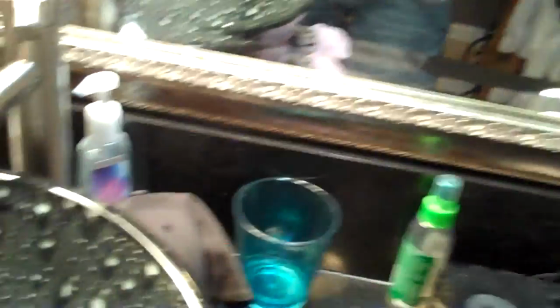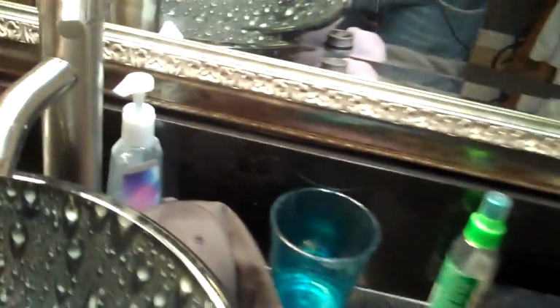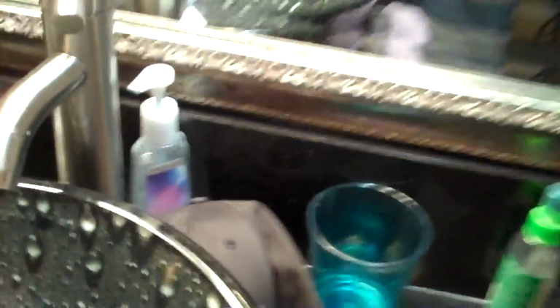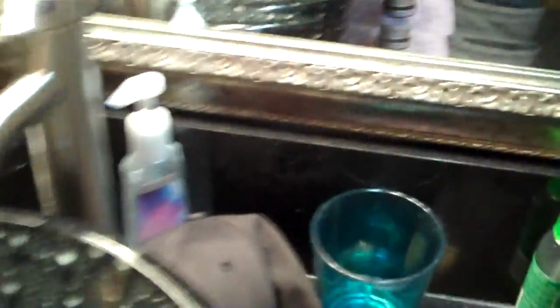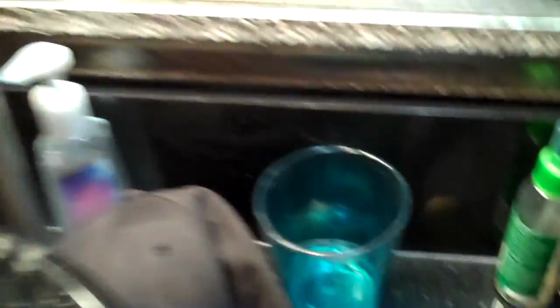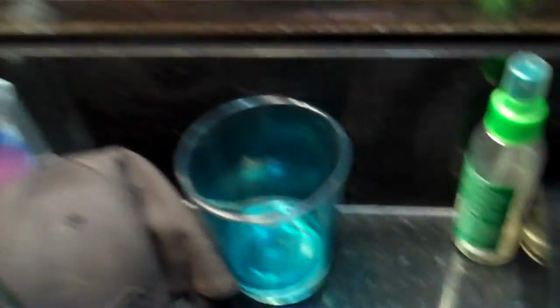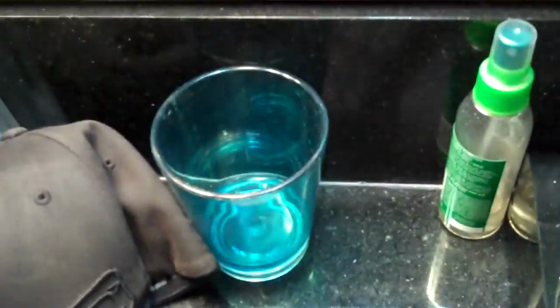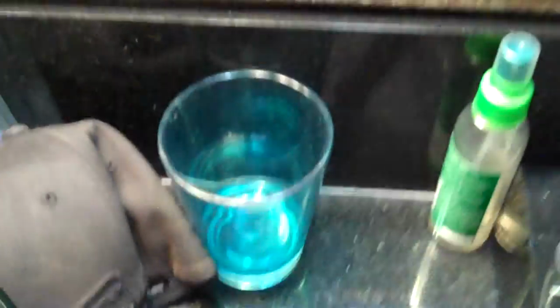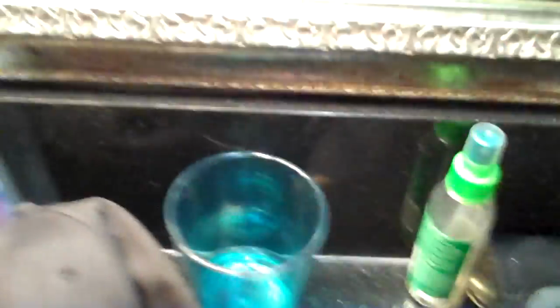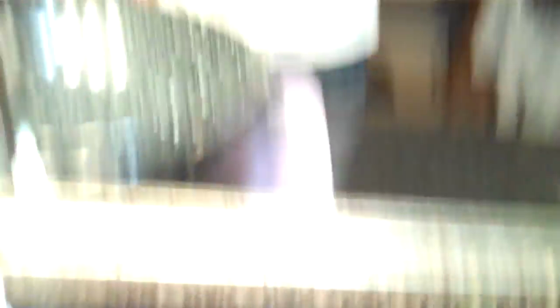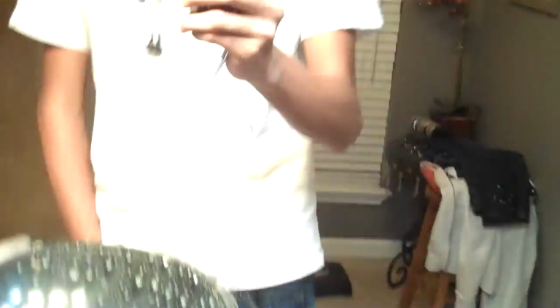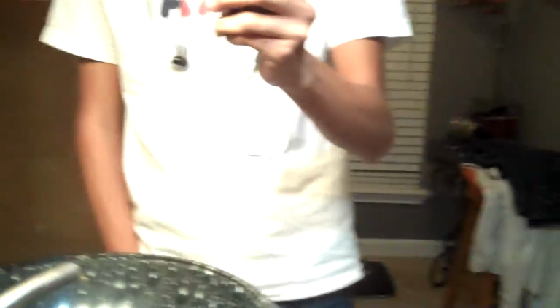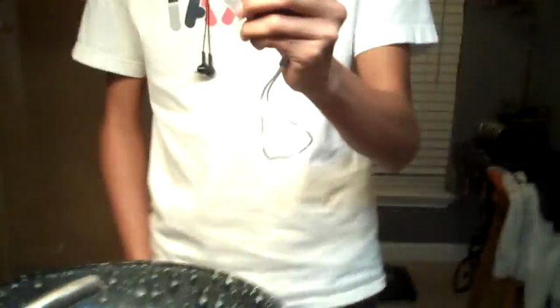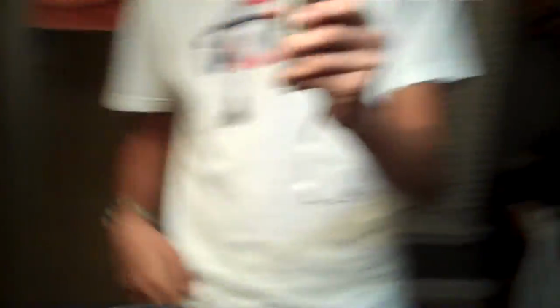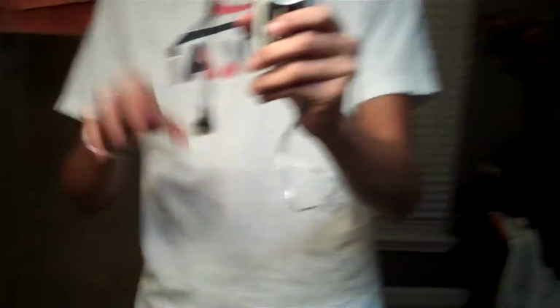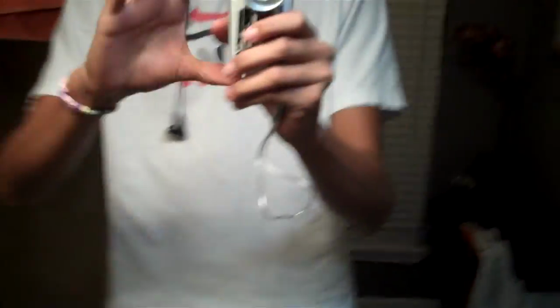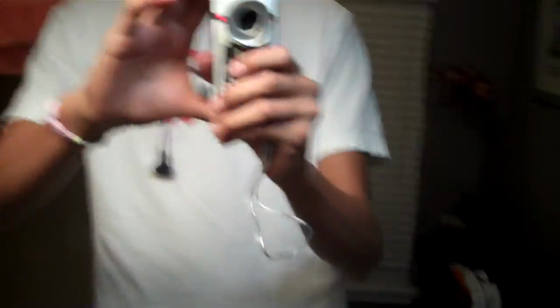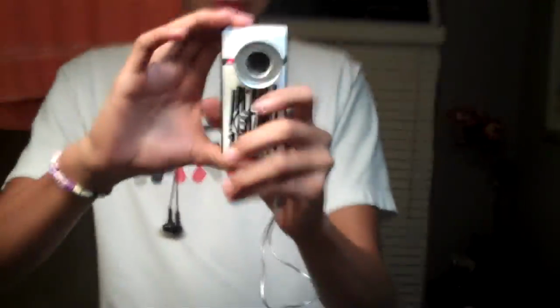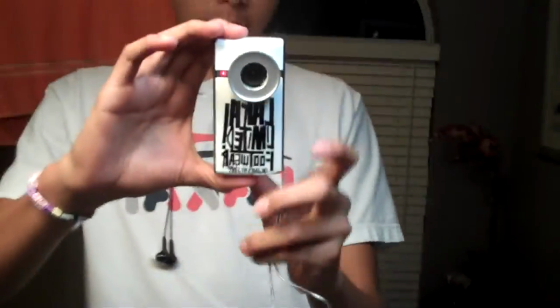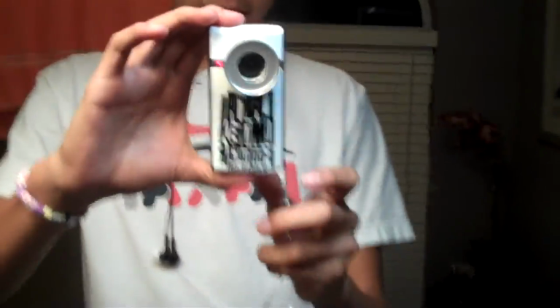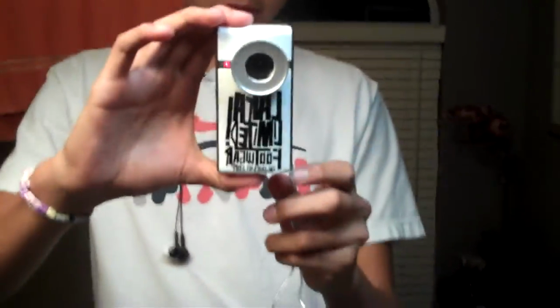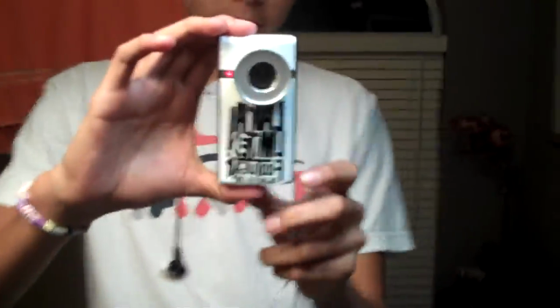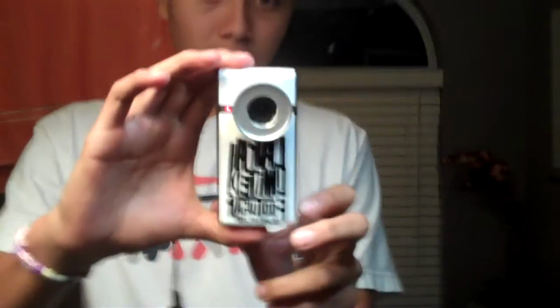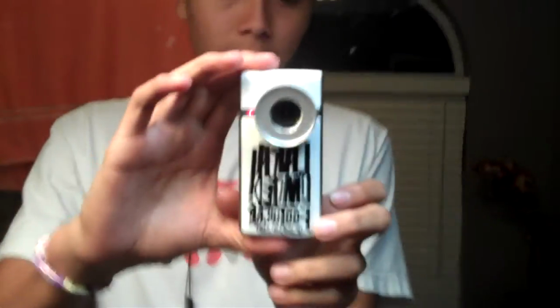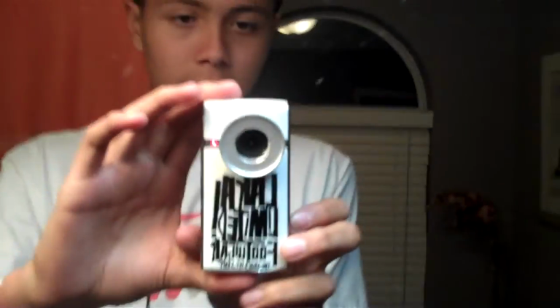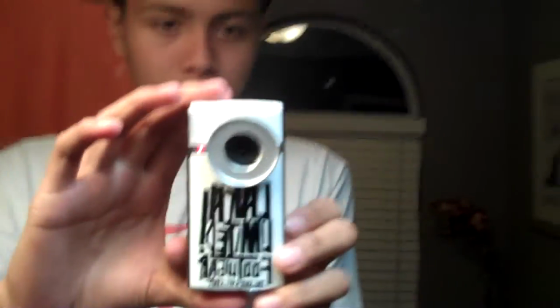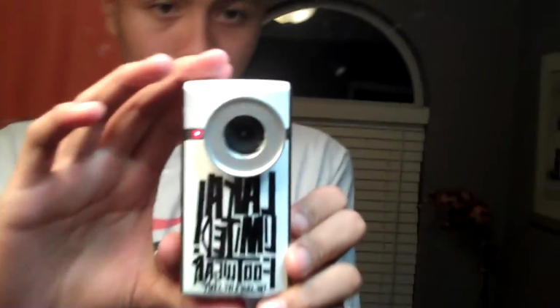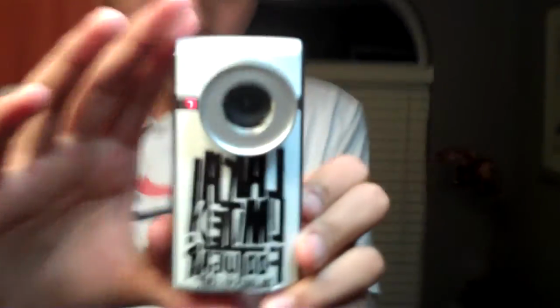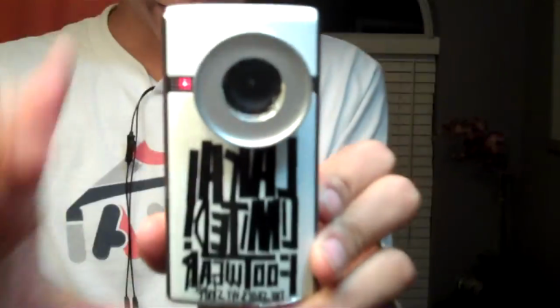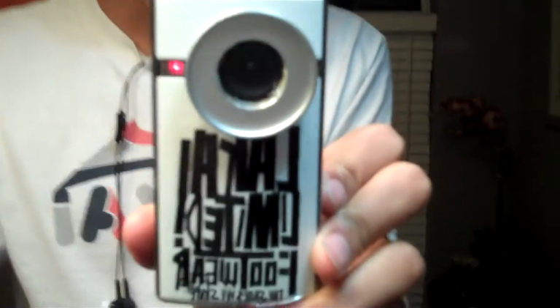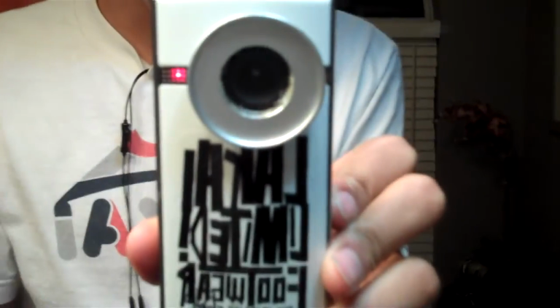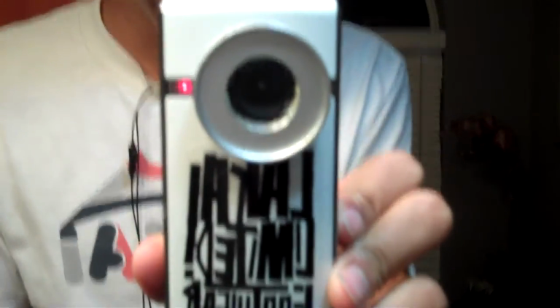Alright, I got this new camera which is a Flip, which I used in my last video. I'll just go over what I have on it.